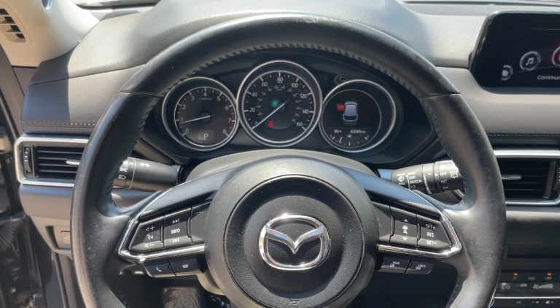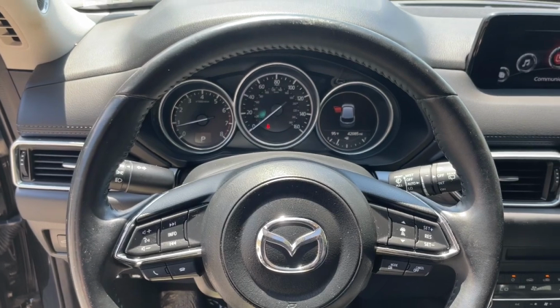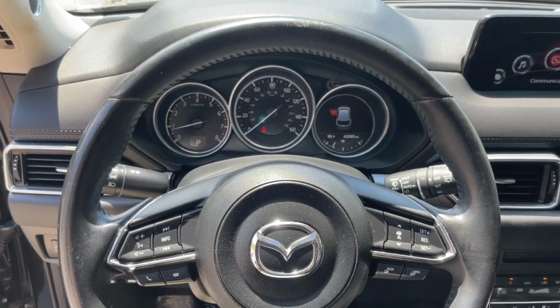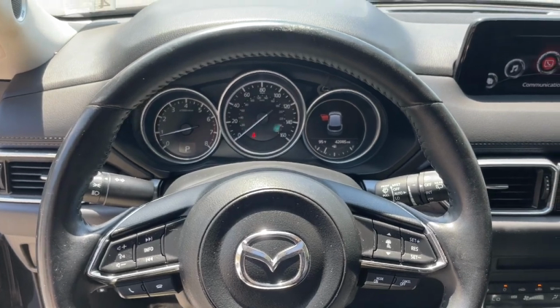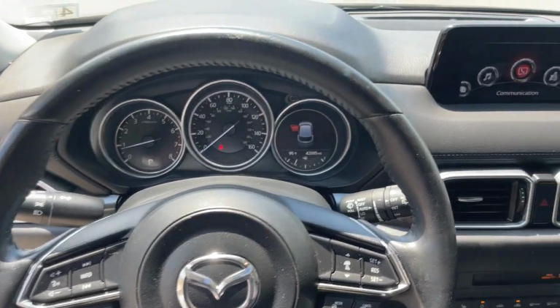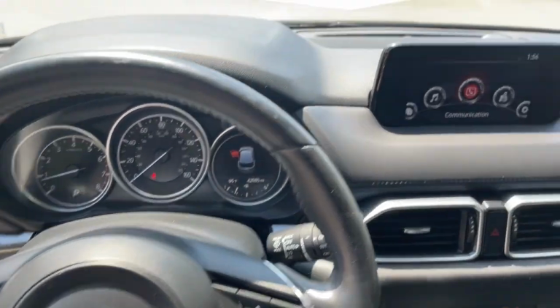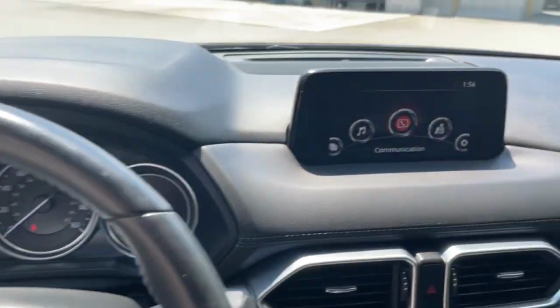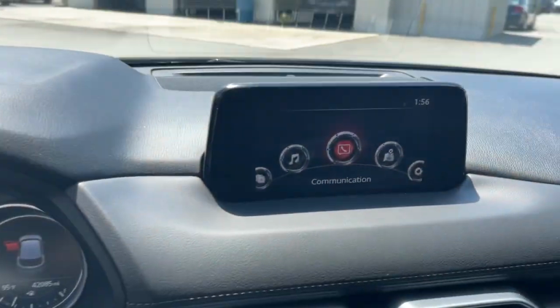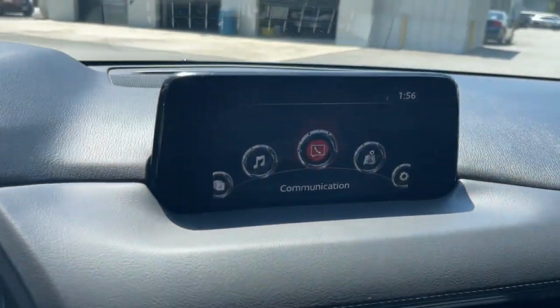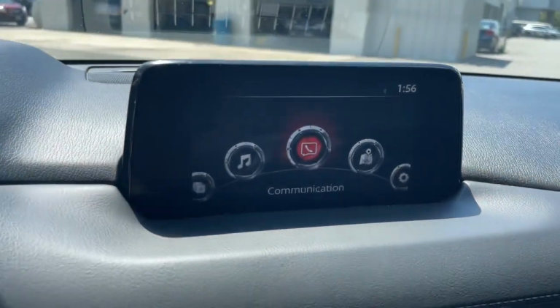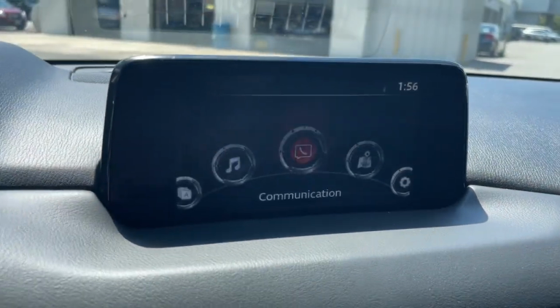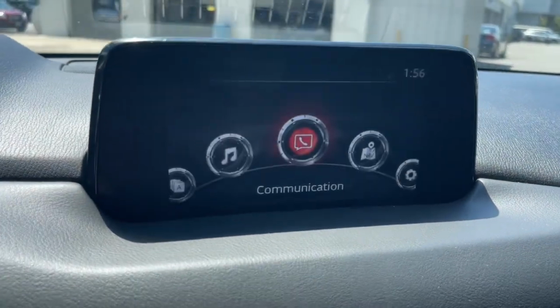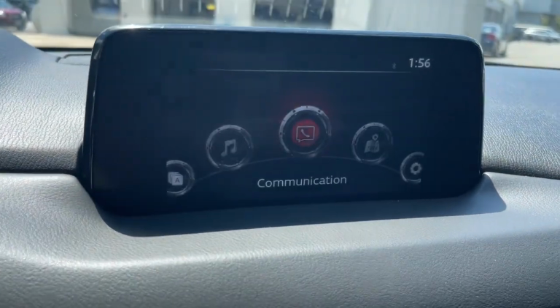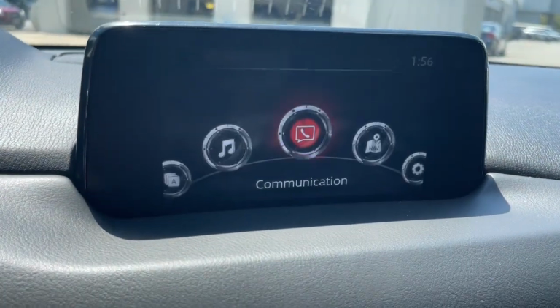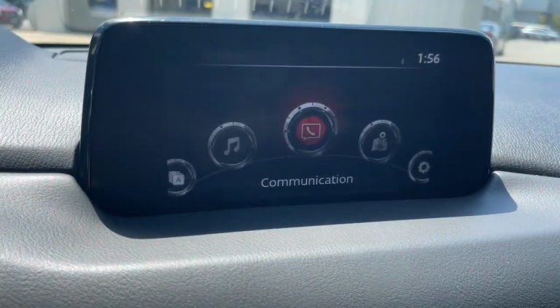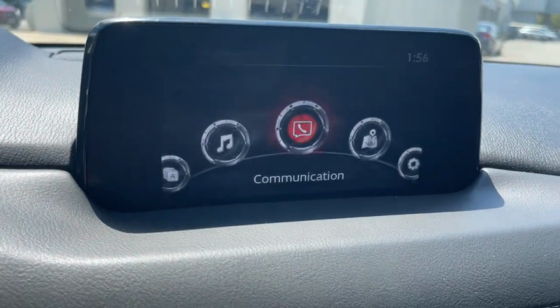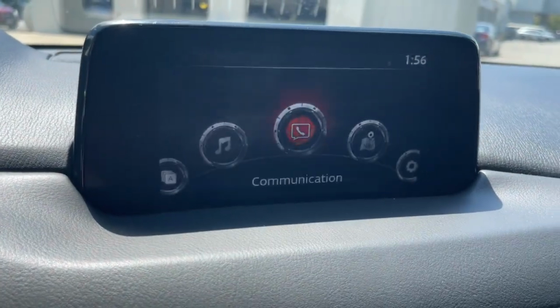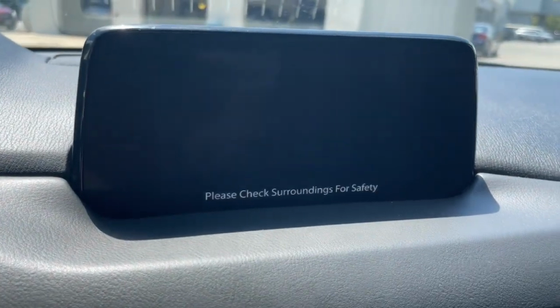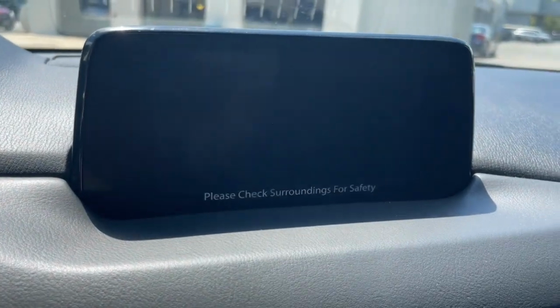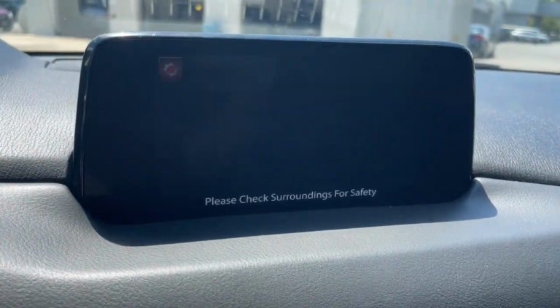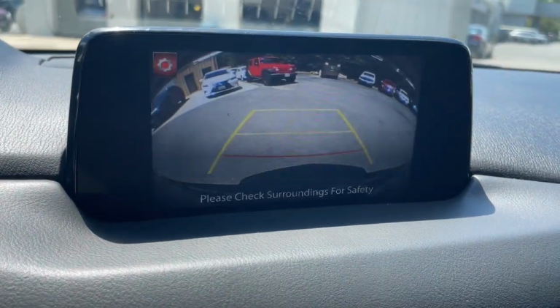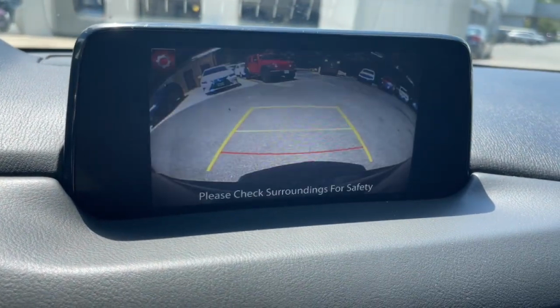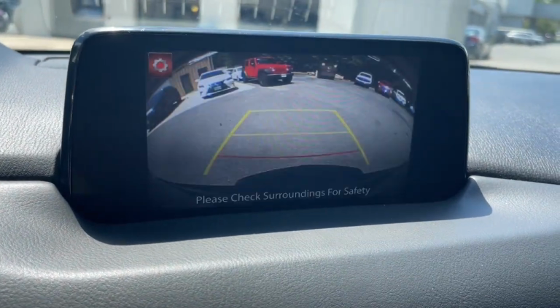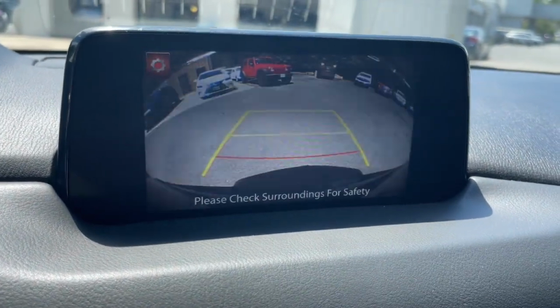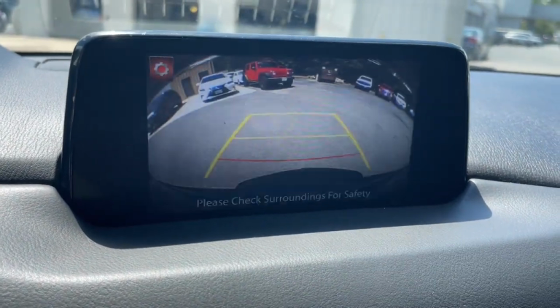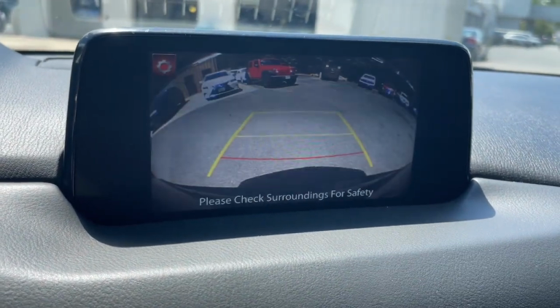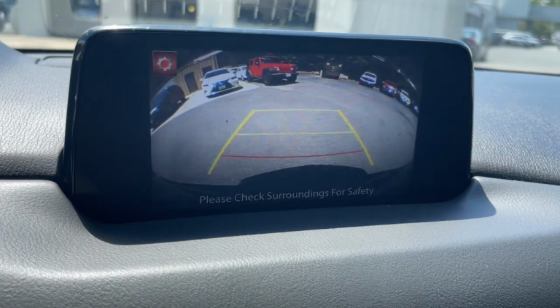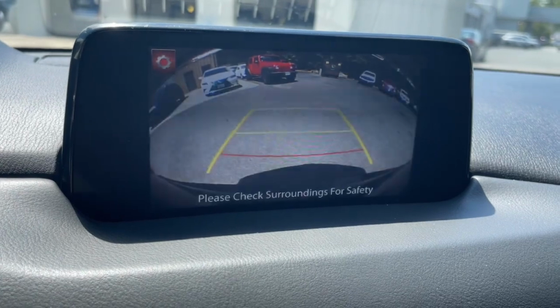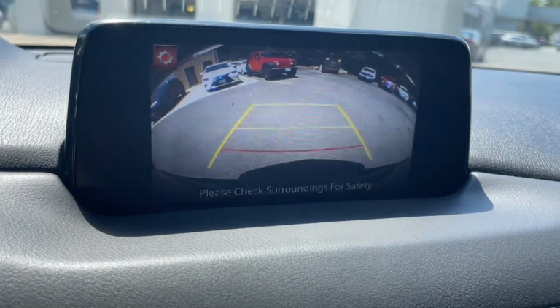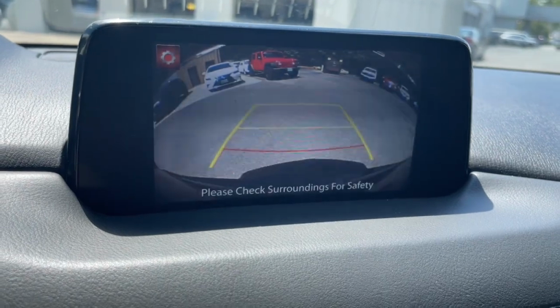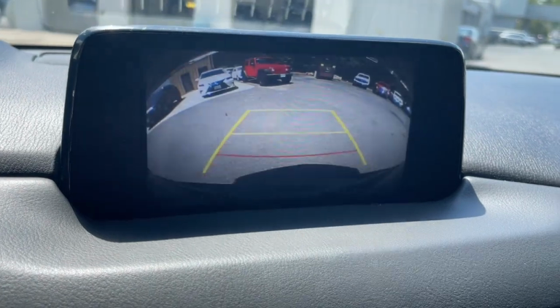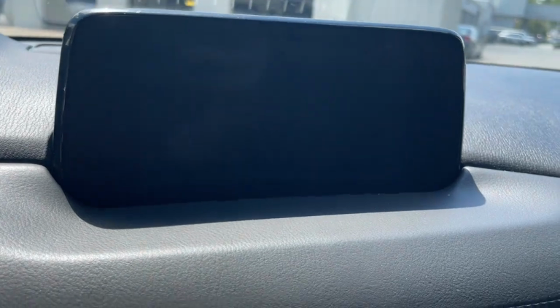Power driver seat, auto-dimming rearview mirror, intermittent wipers, tire pressure monitoring system.